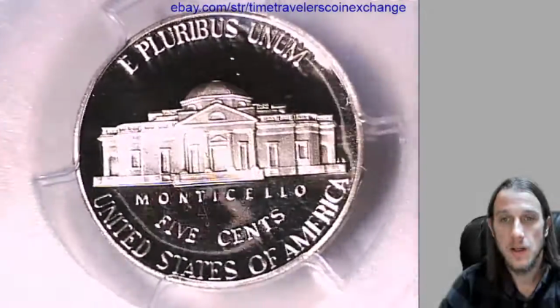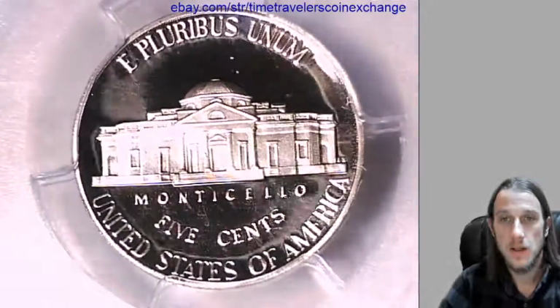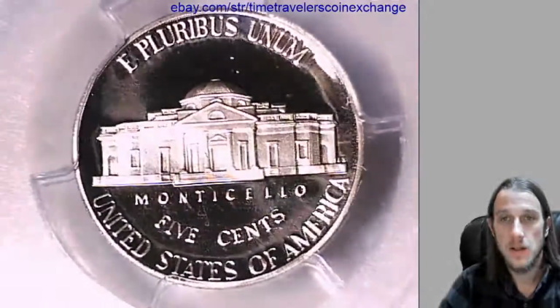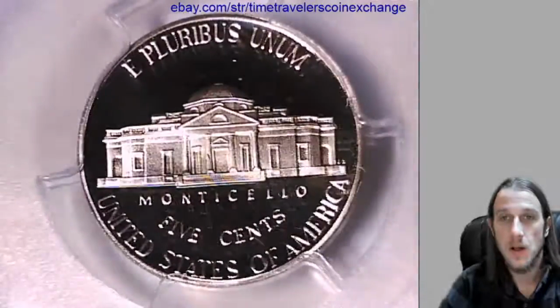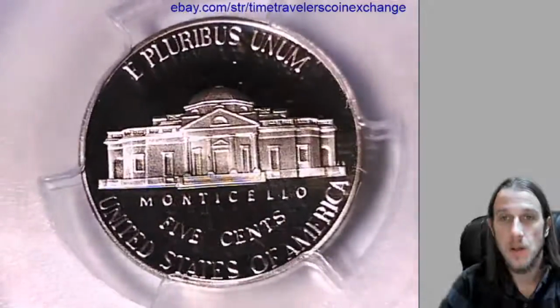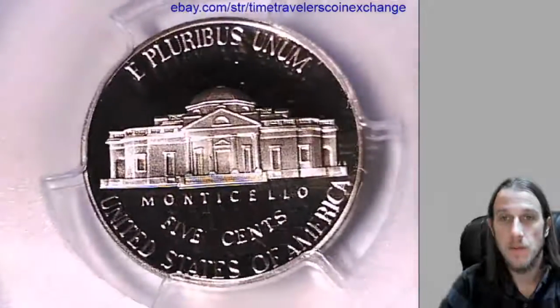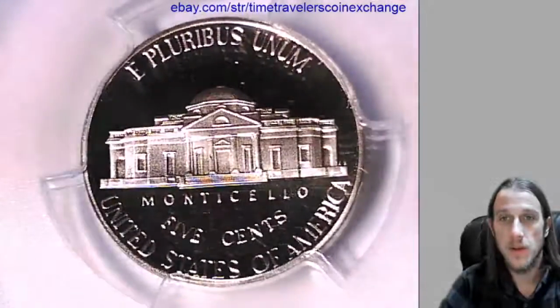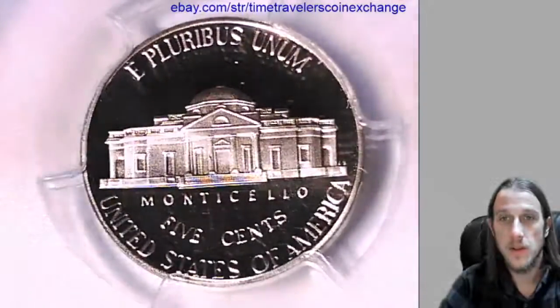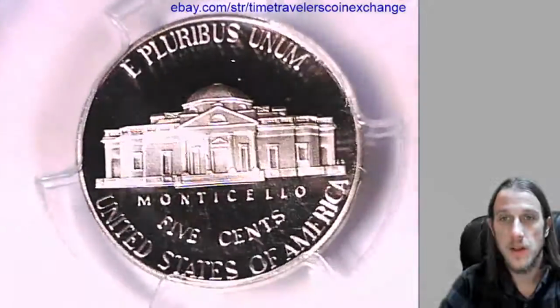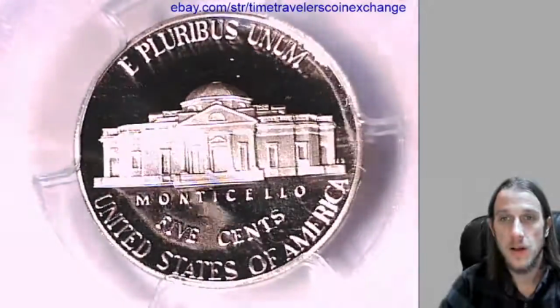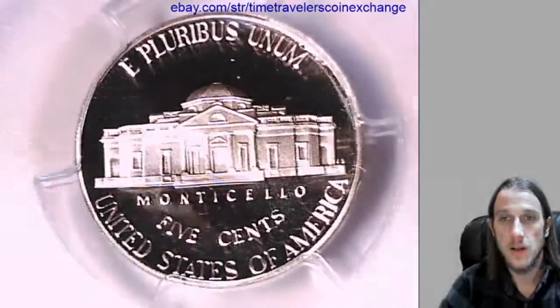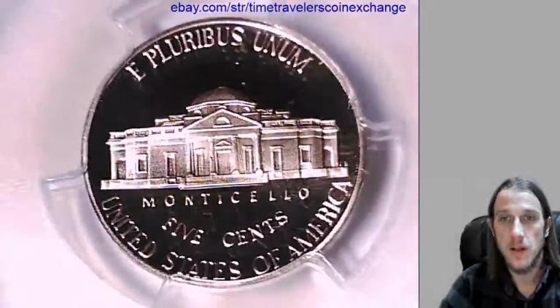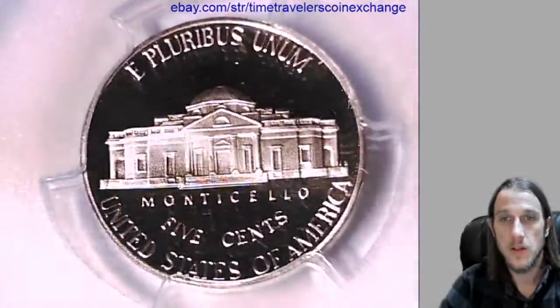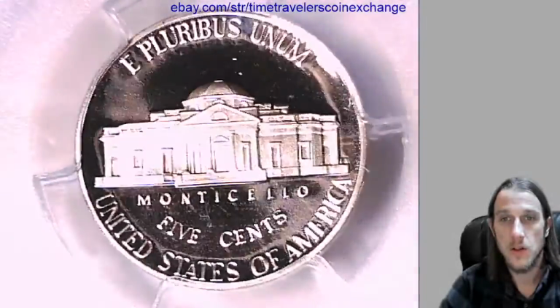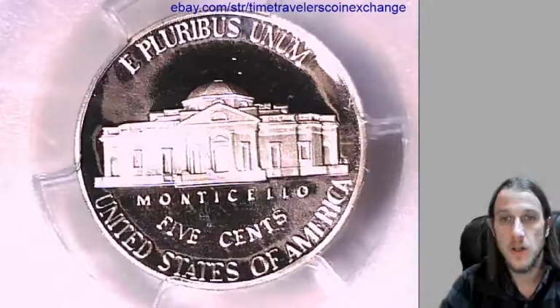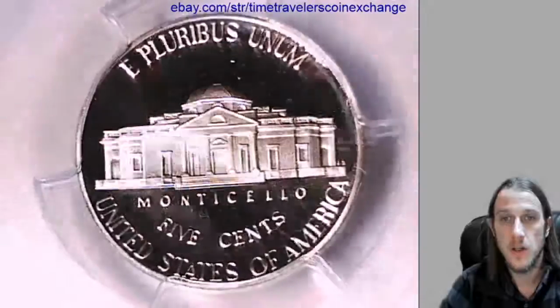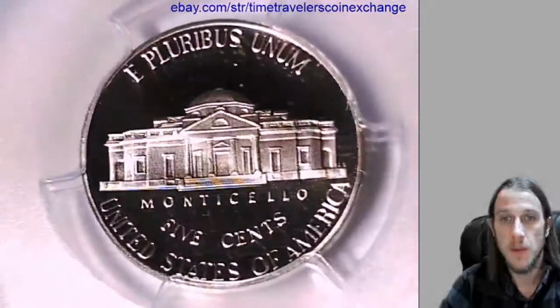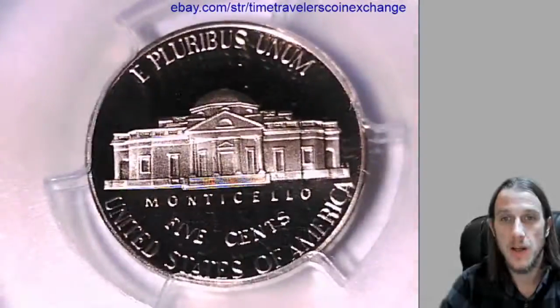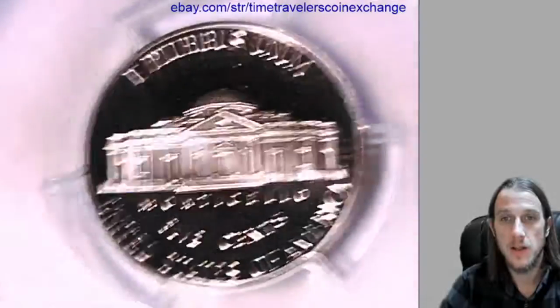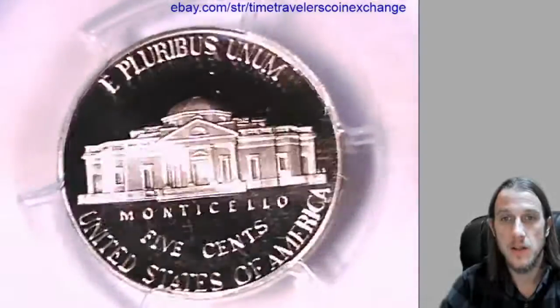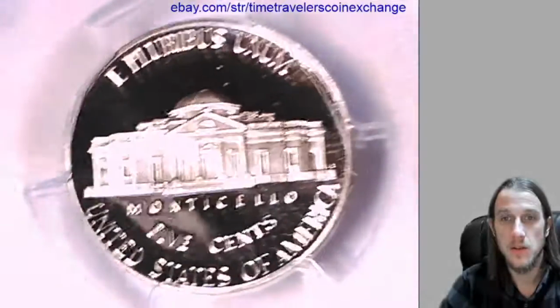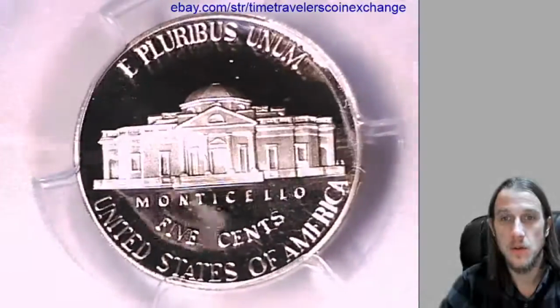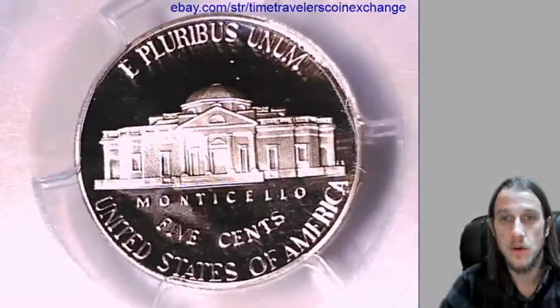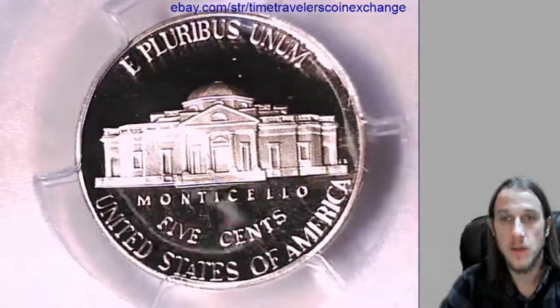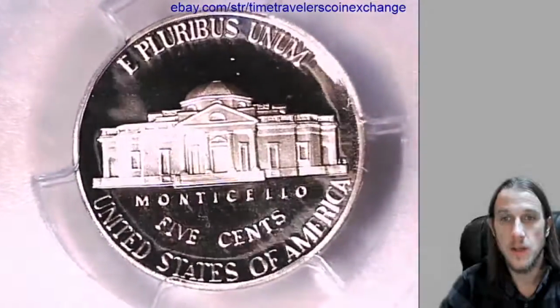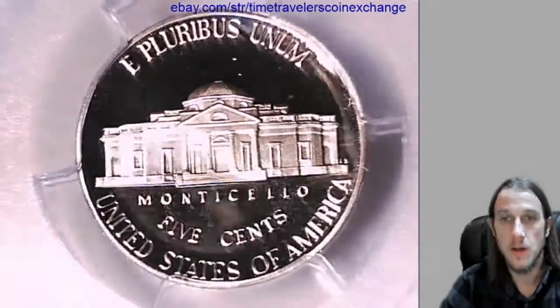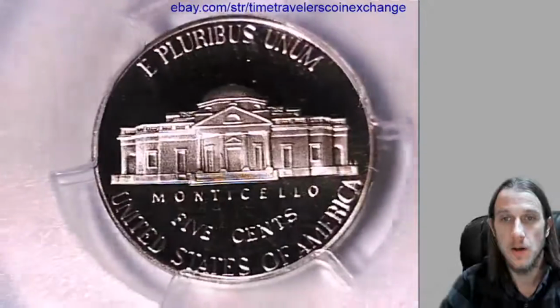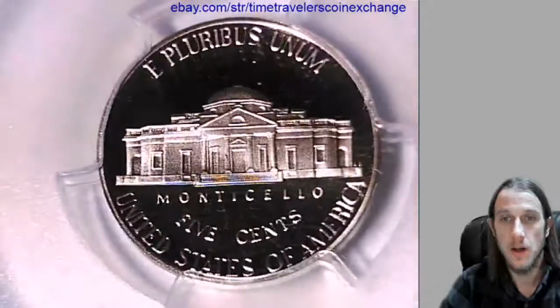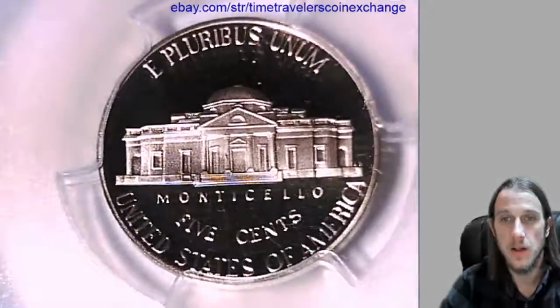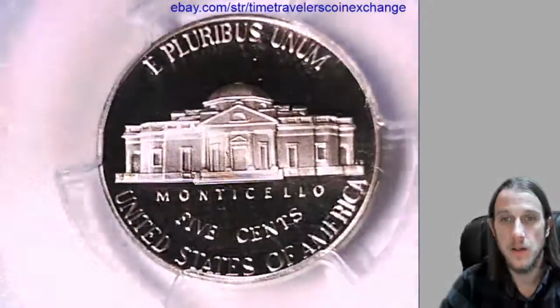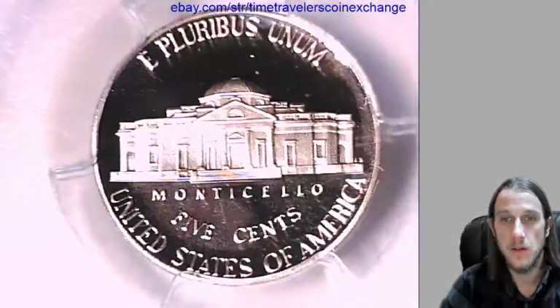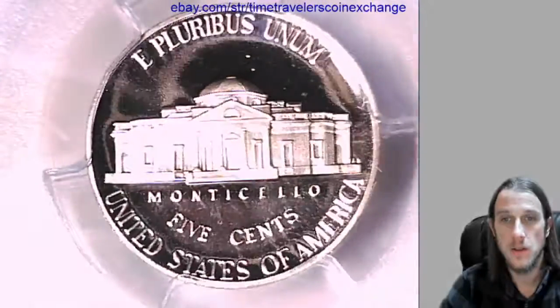This is going to go up for sale as an auction on eBay, as I don't normally sell nickels.